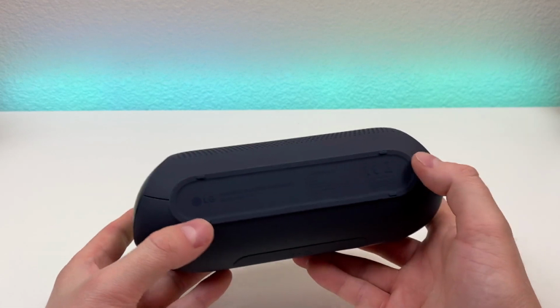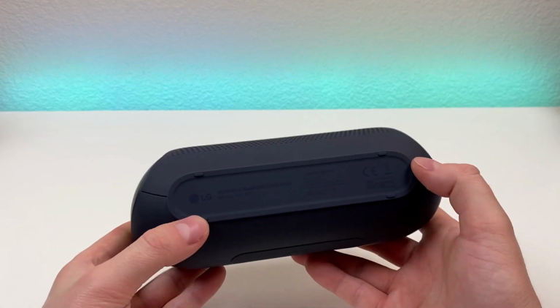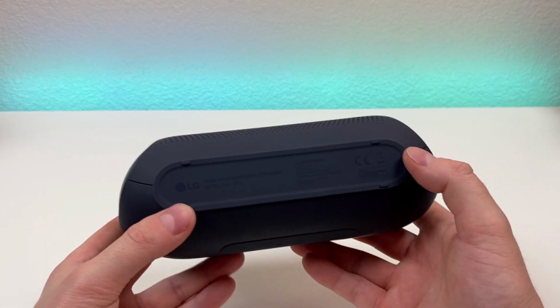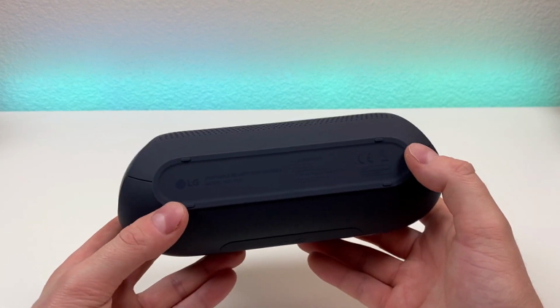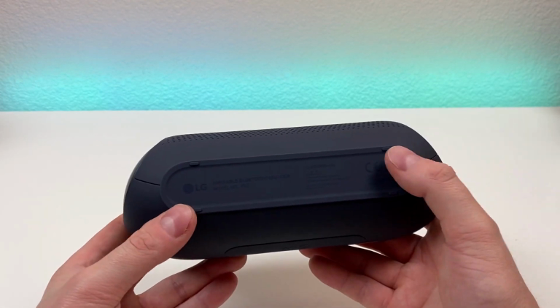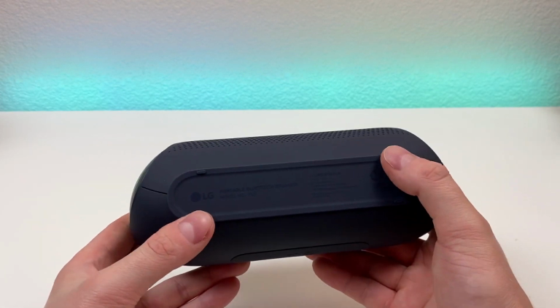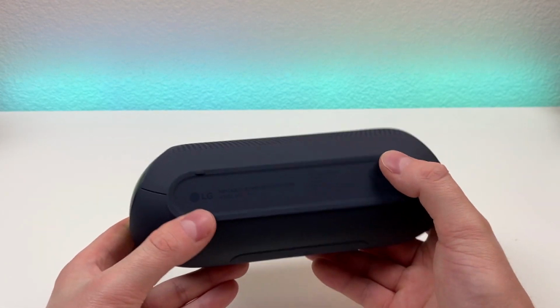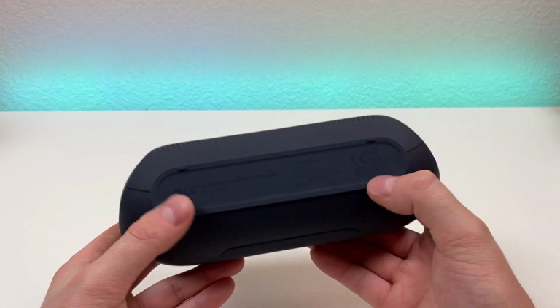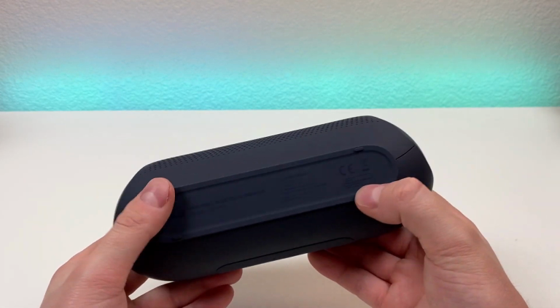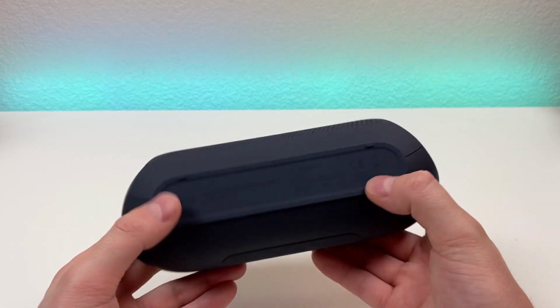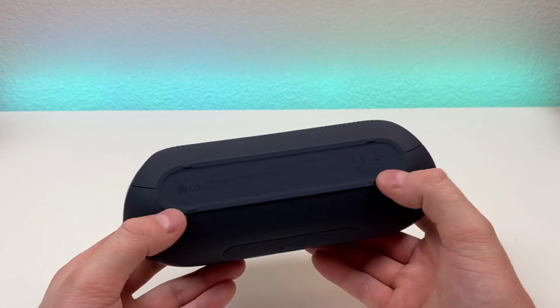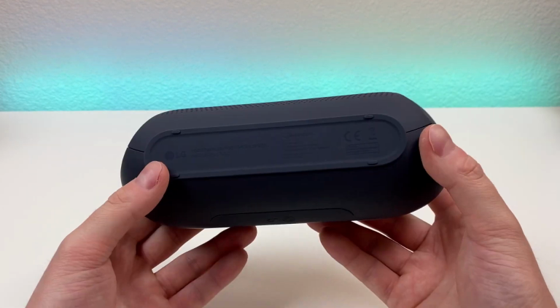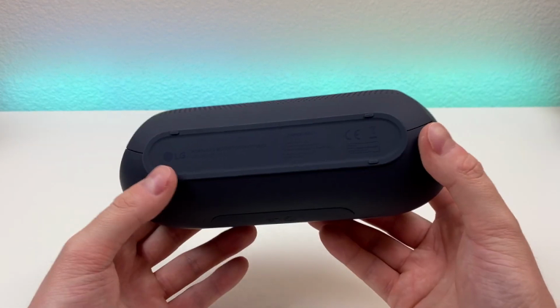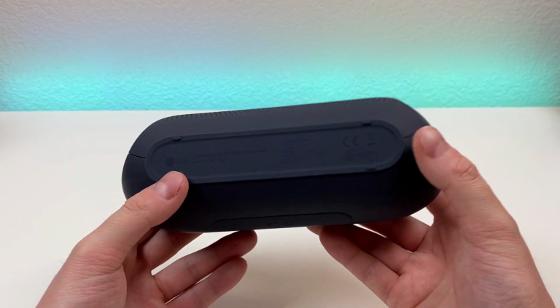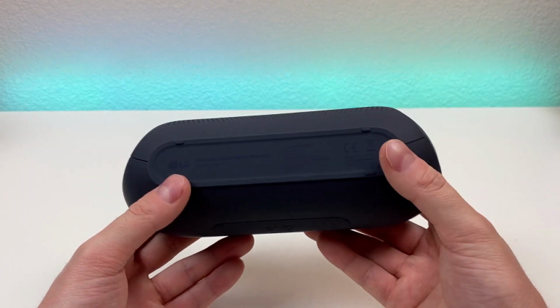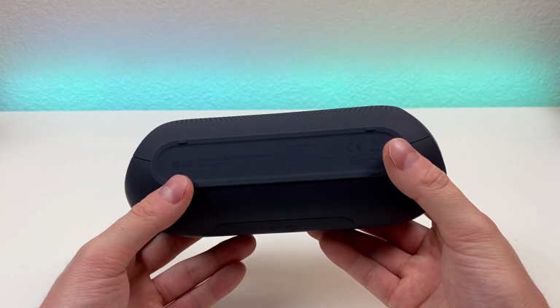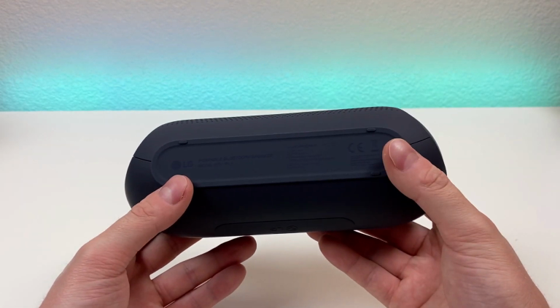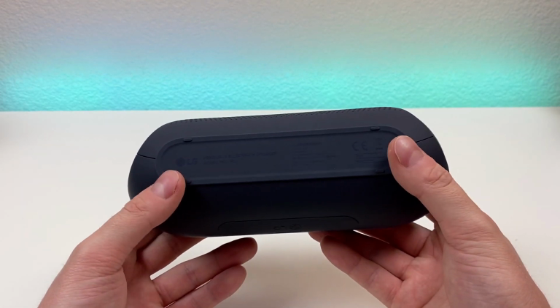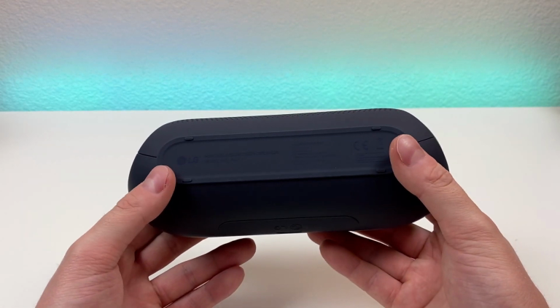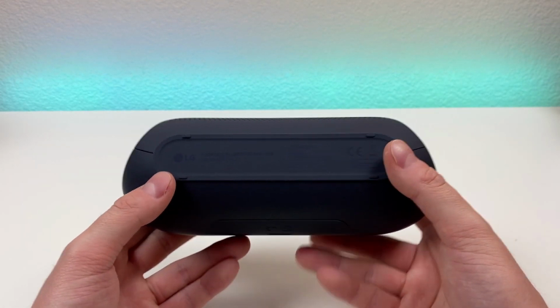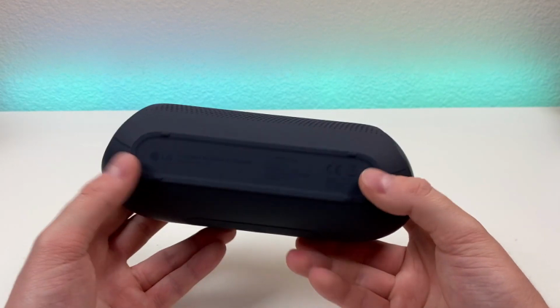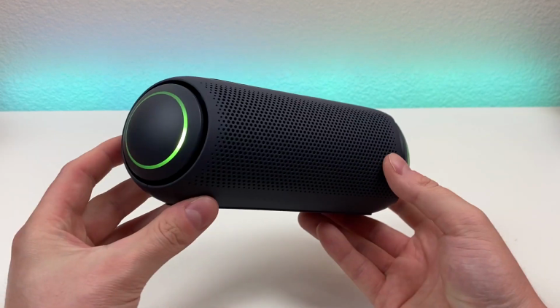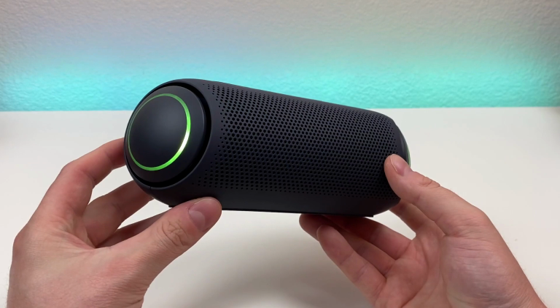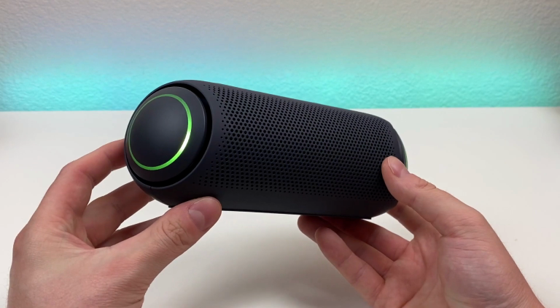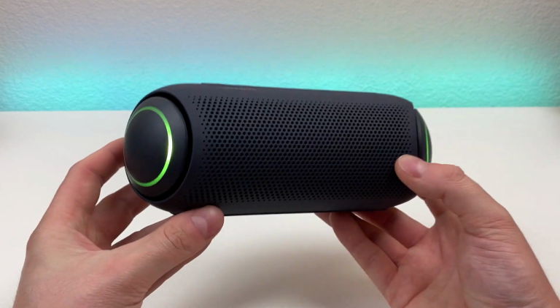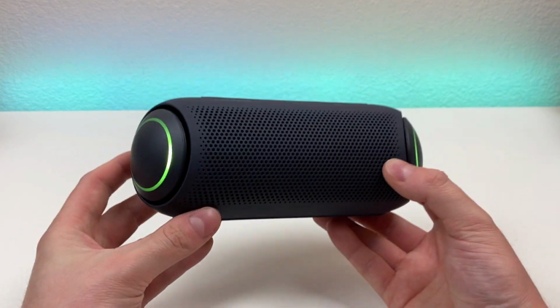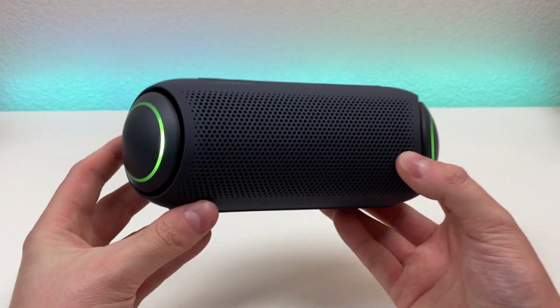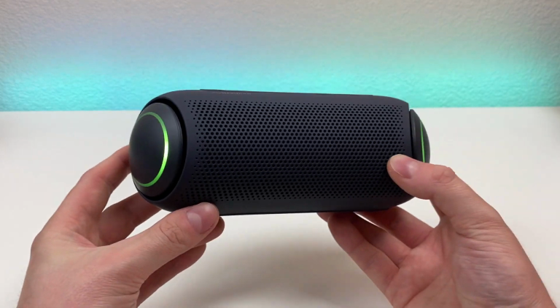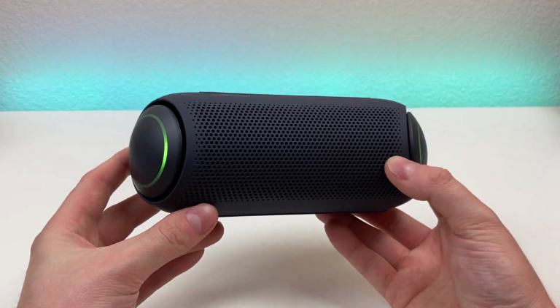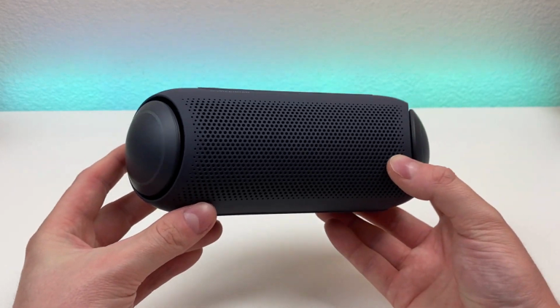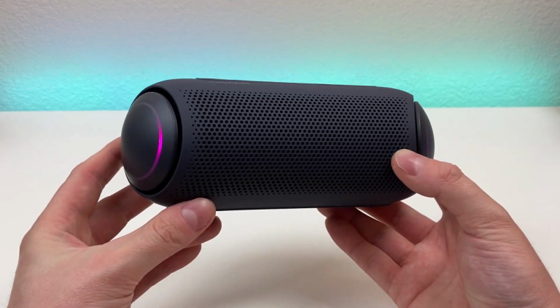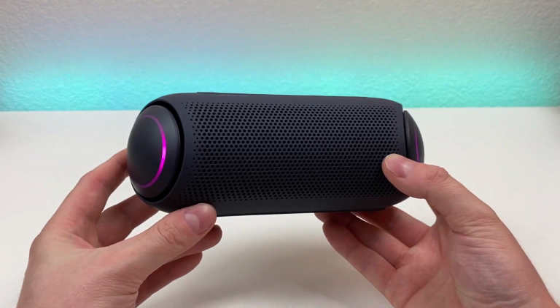On the bottom of the device, we do have four rubber feet, which is going to stop the device from sliding around. And in general, it feels like a really high quality product.